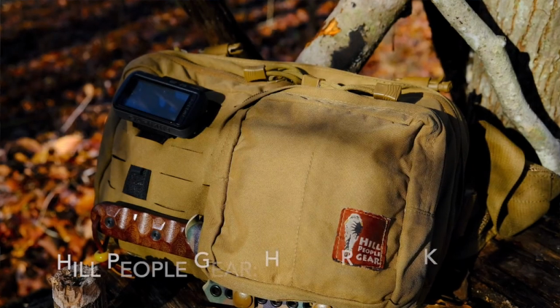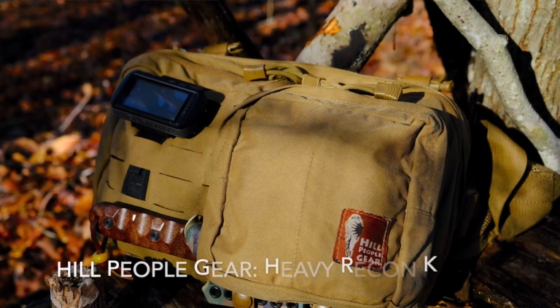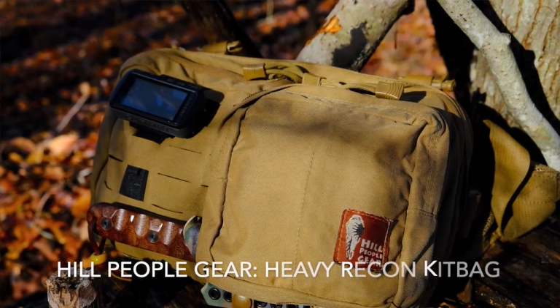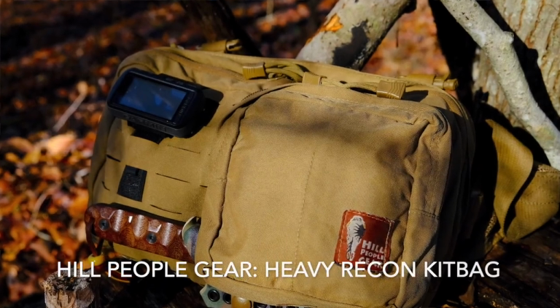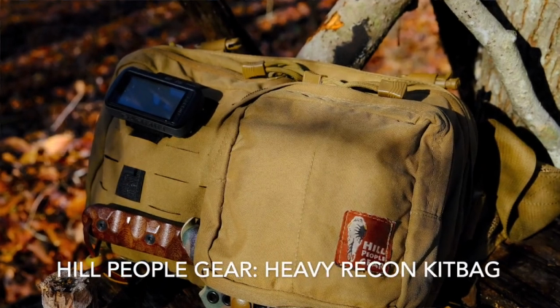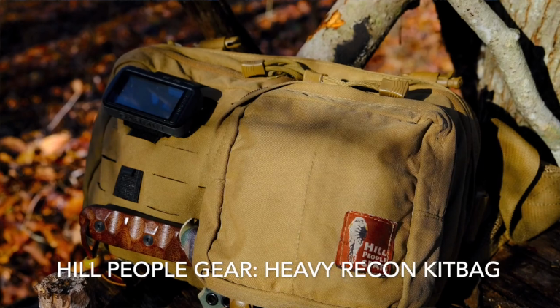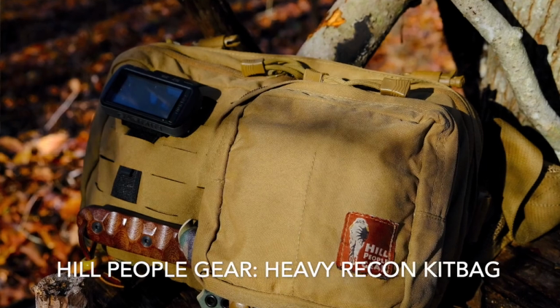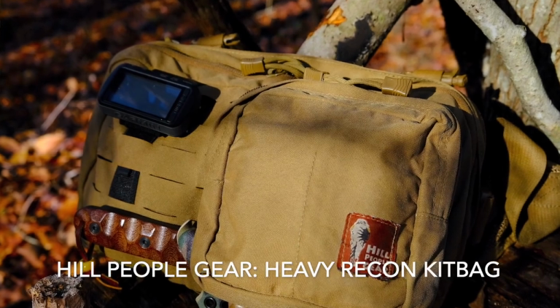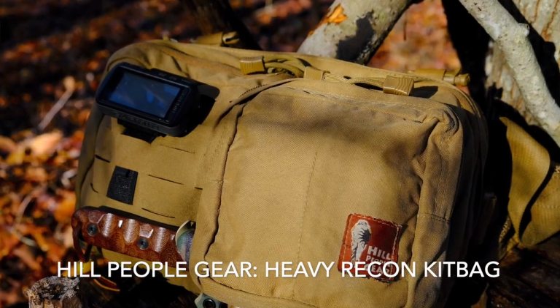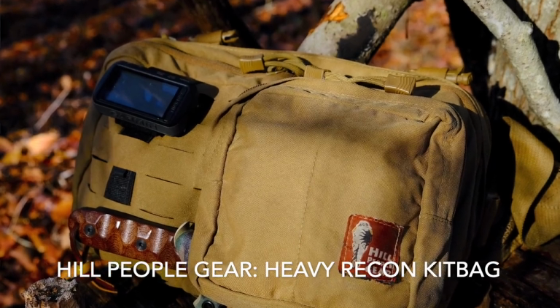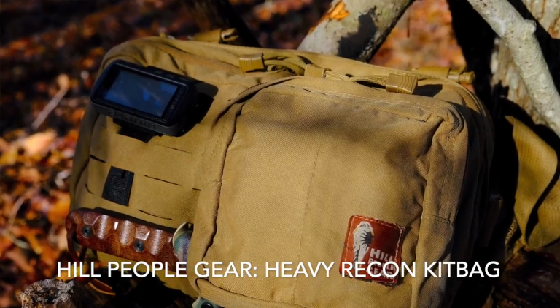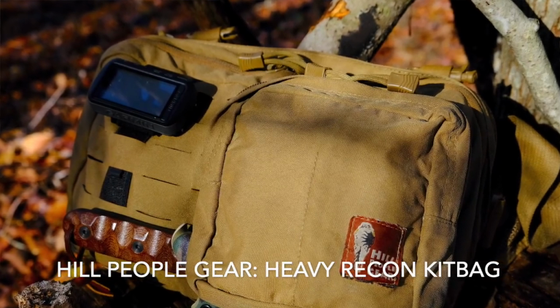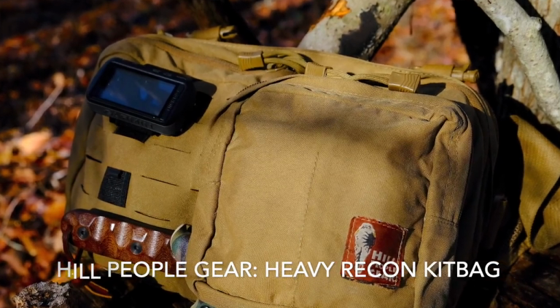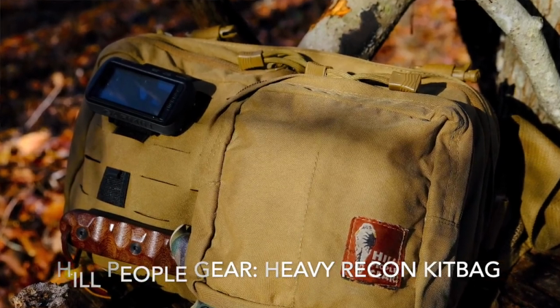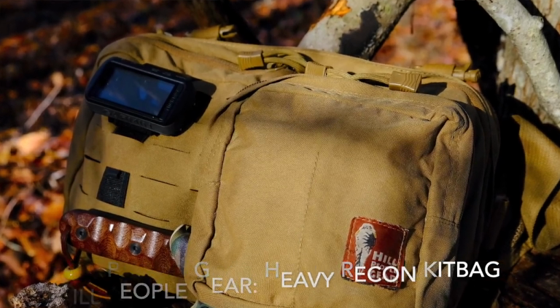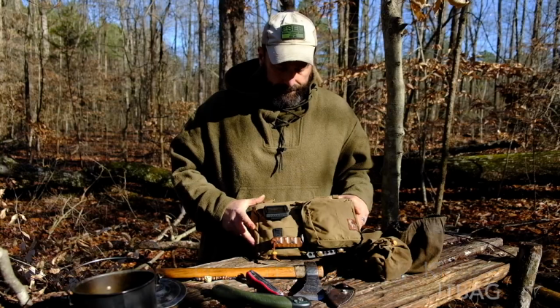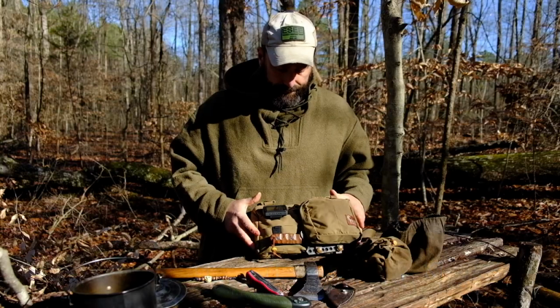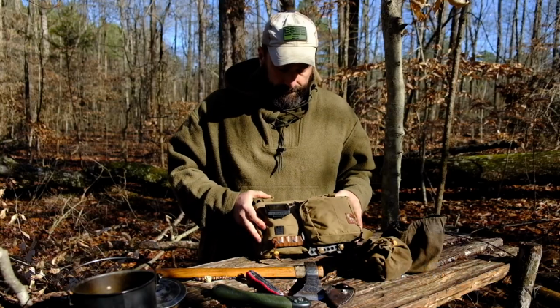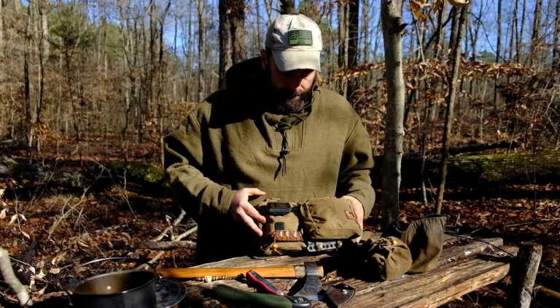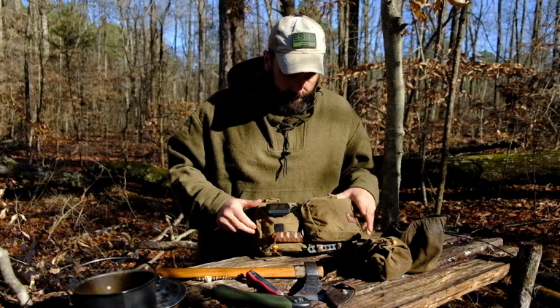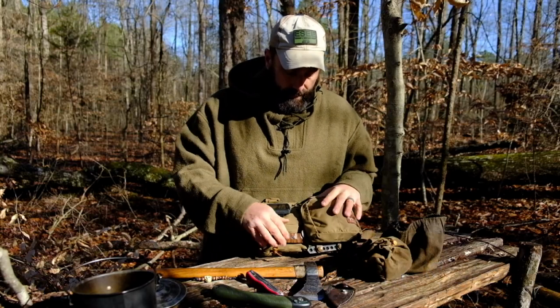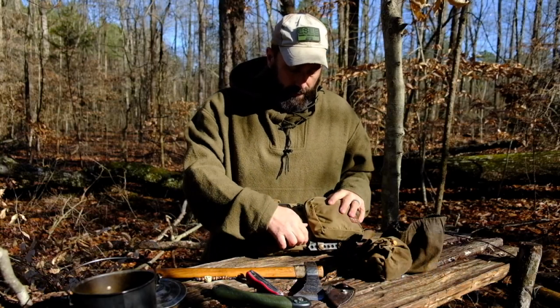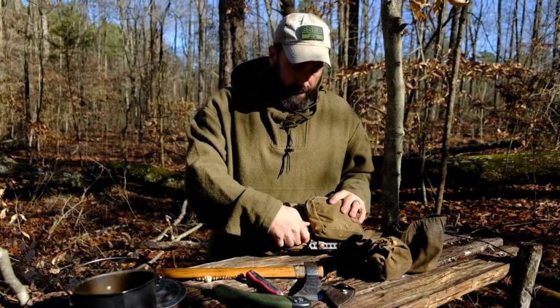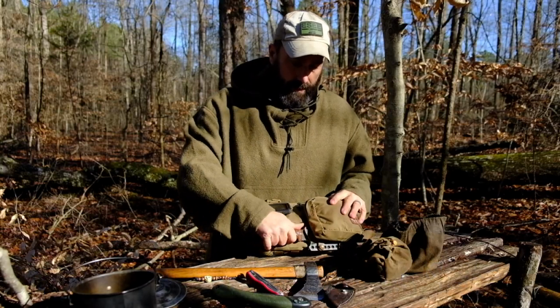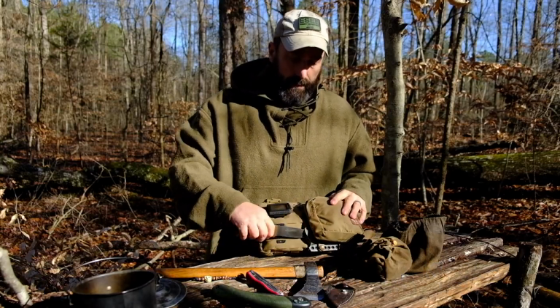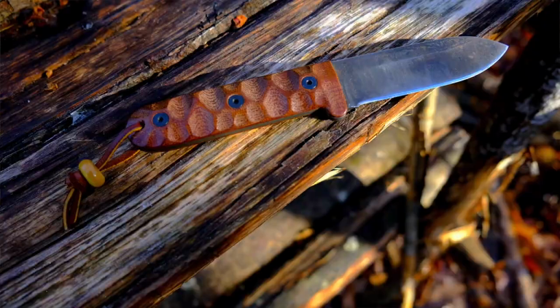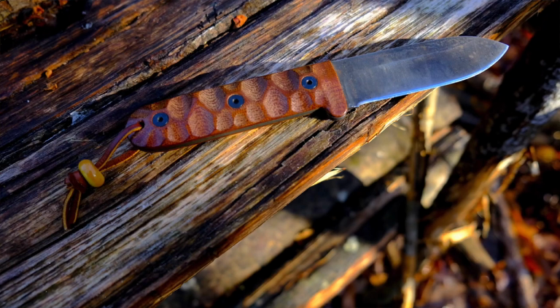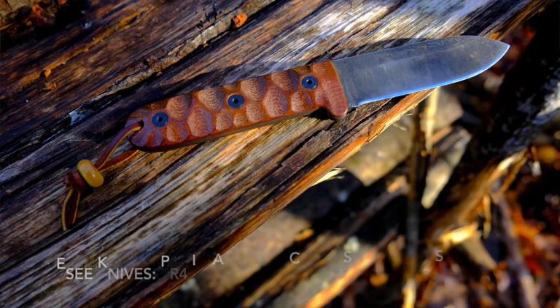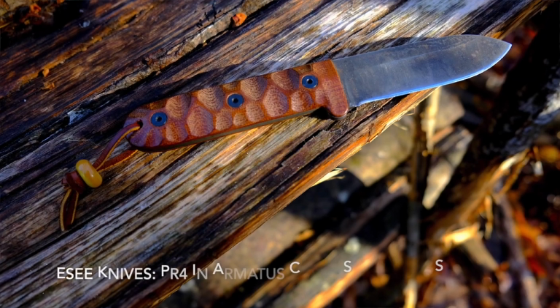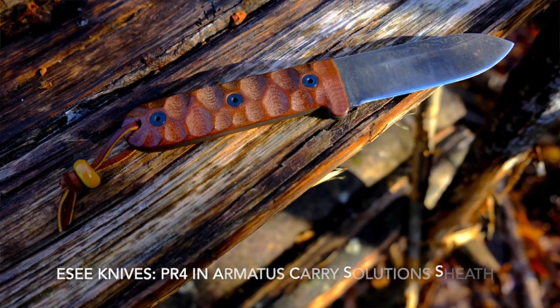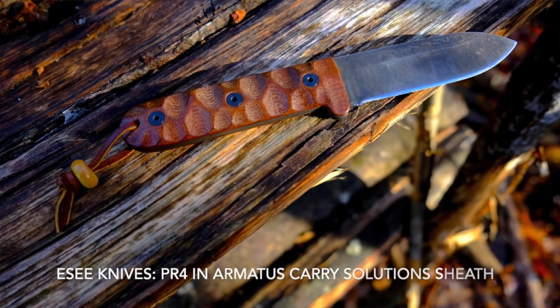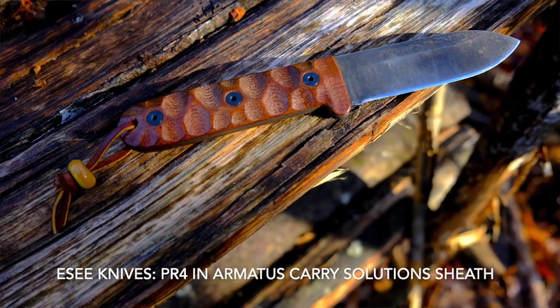Hill People Gear Heavy Recon kit bag. You can always keep an SC Knives PR4 on the front of it.